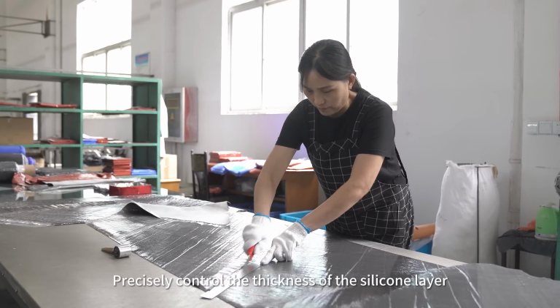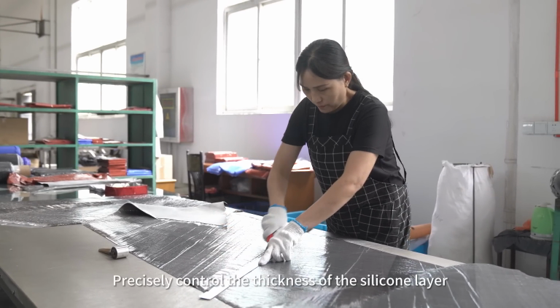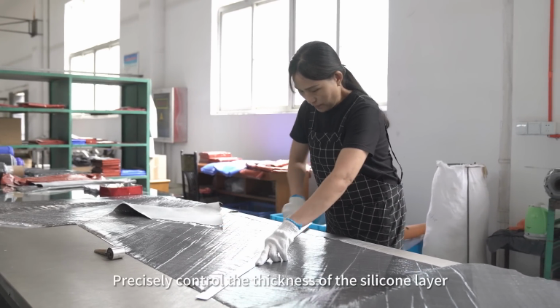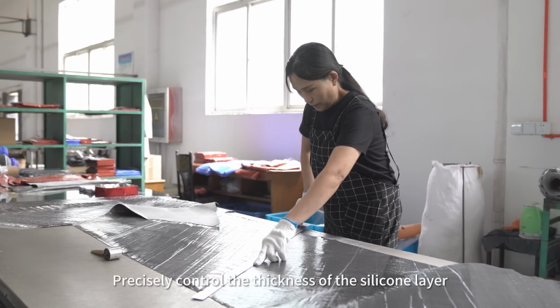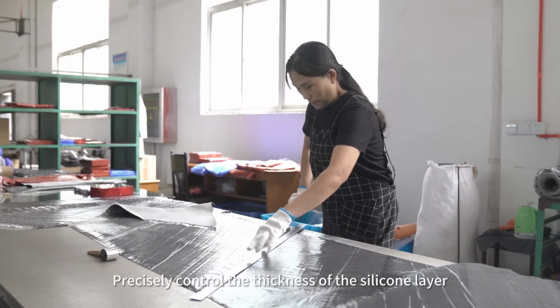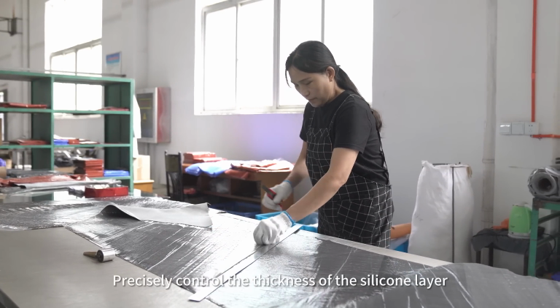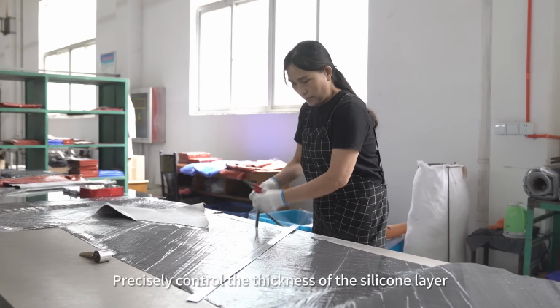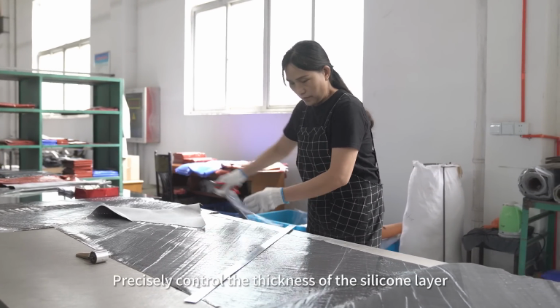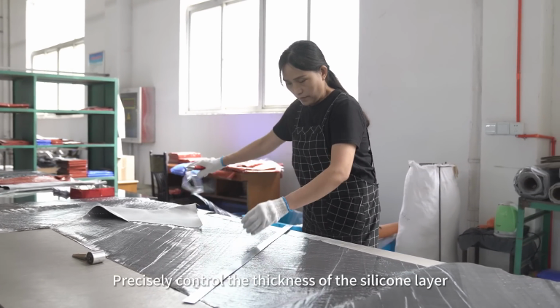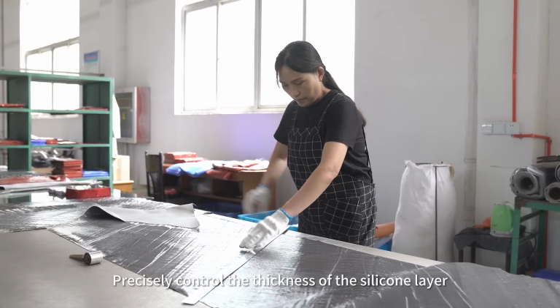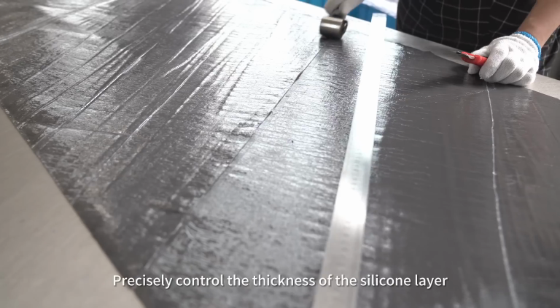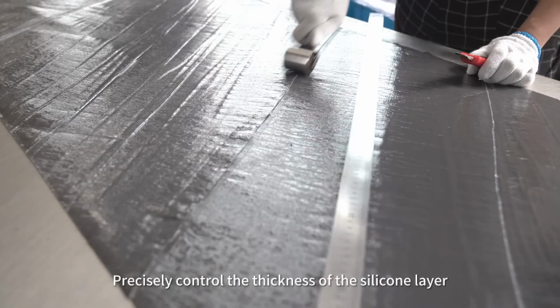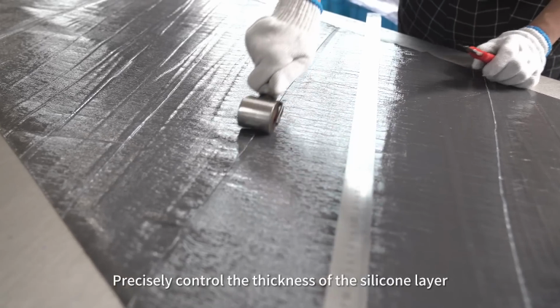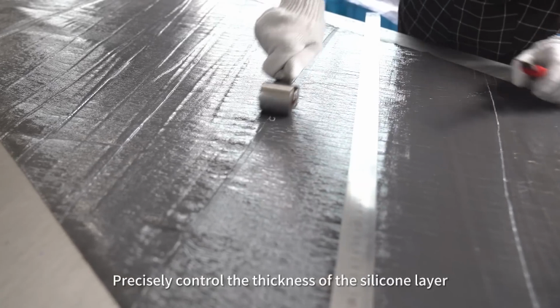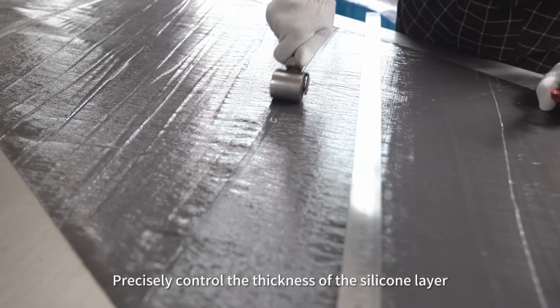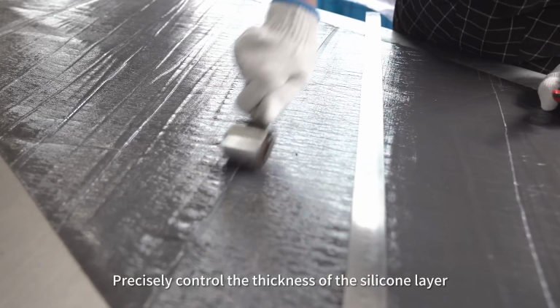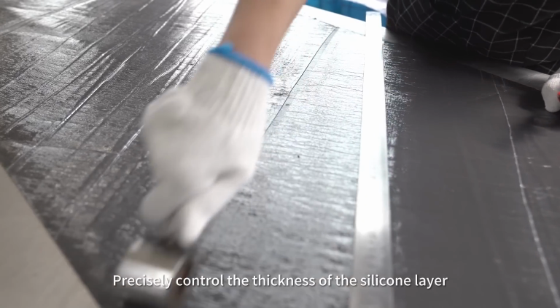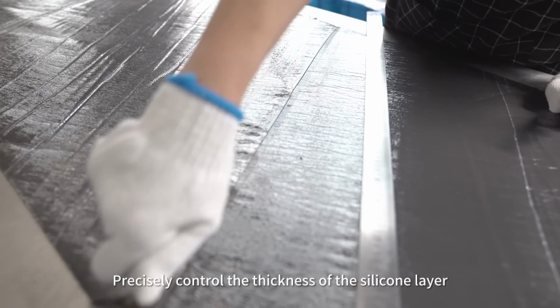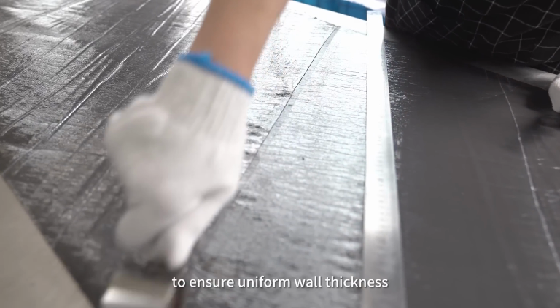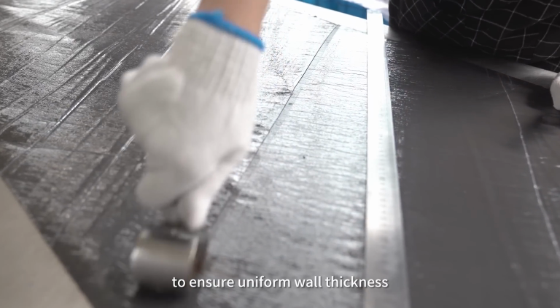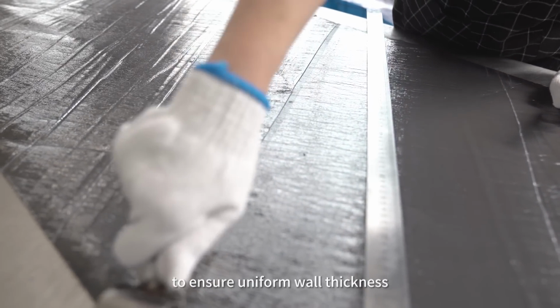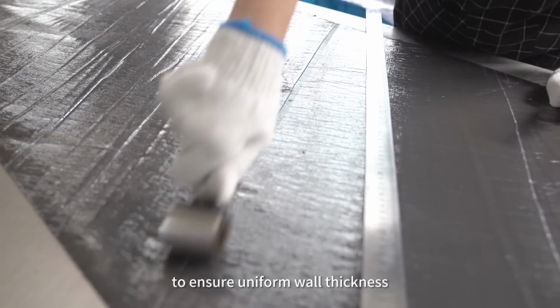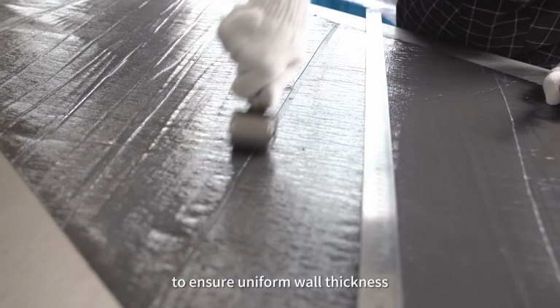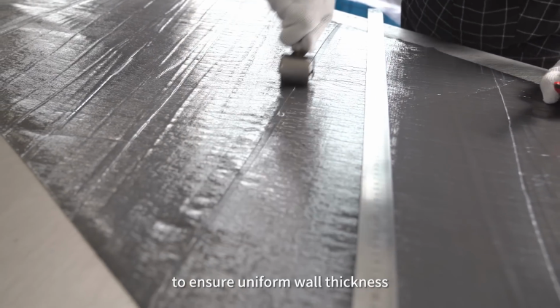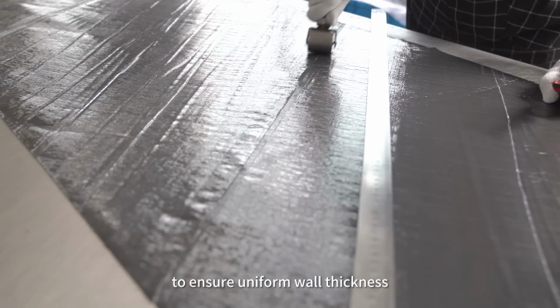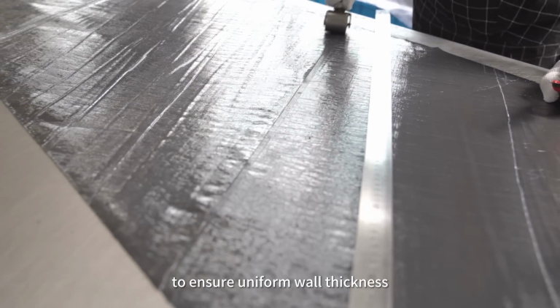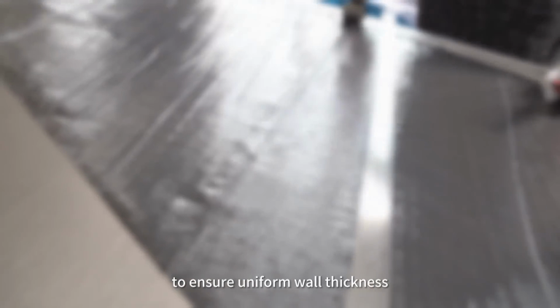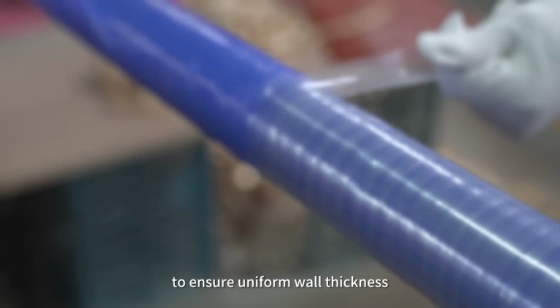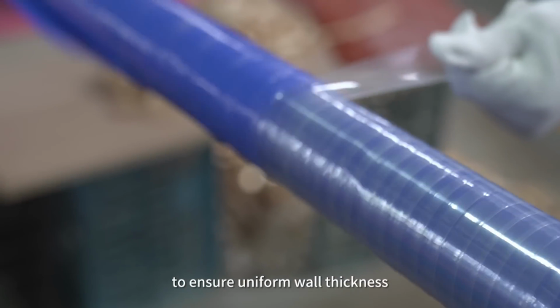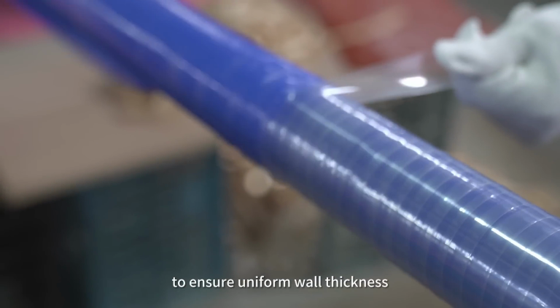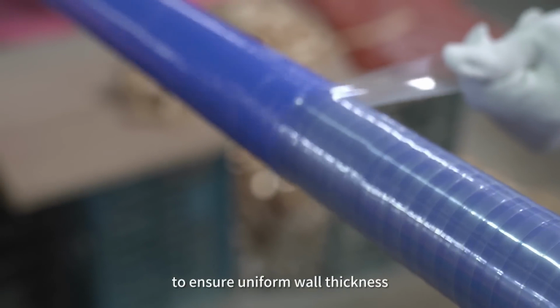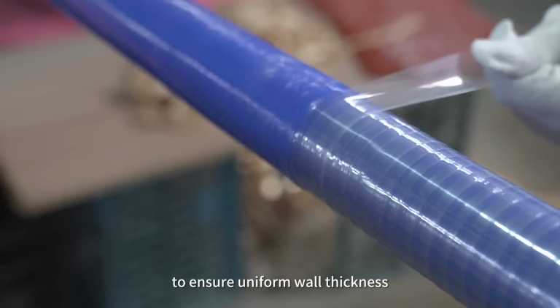Precisely controlled thickness of the silicon layer ensures uniform wall thickness throughout the hose.